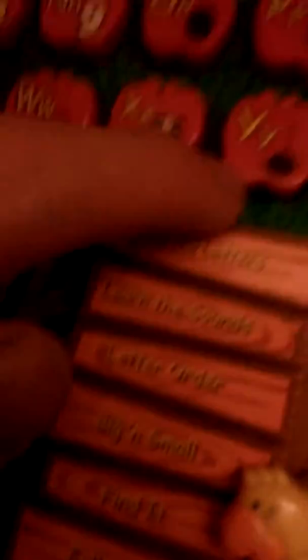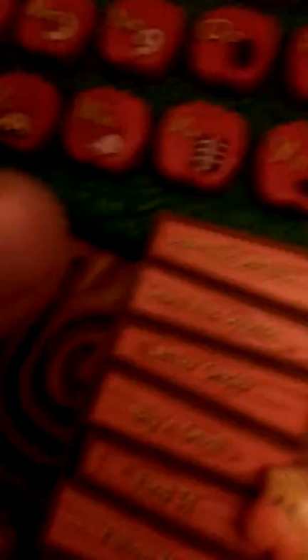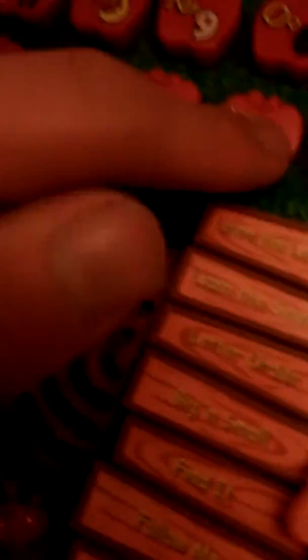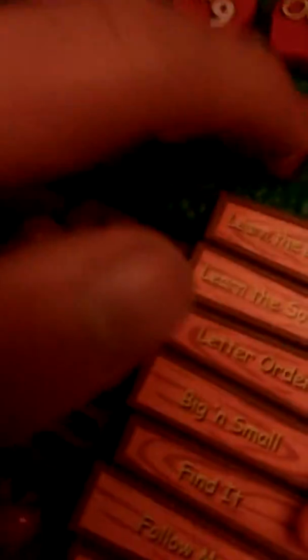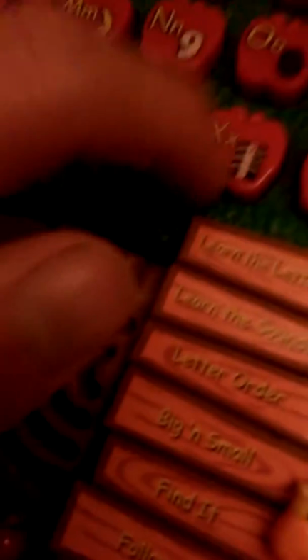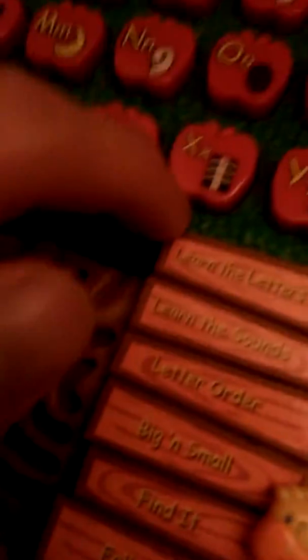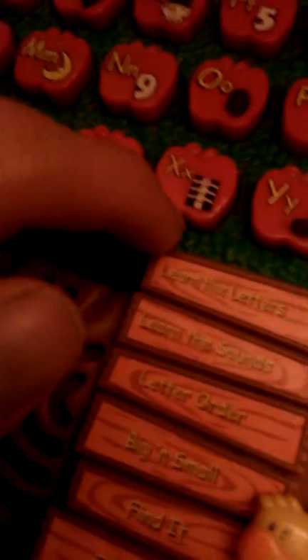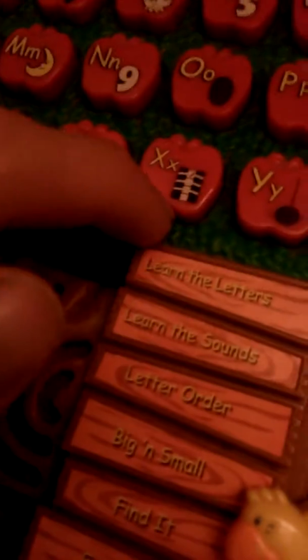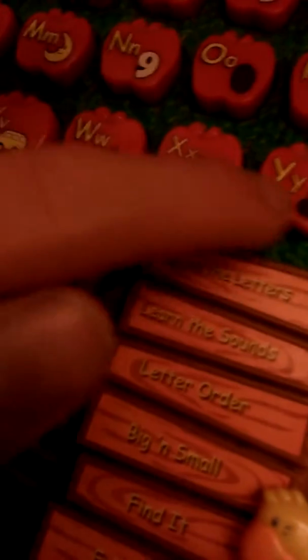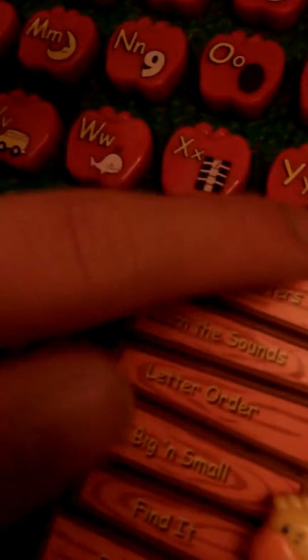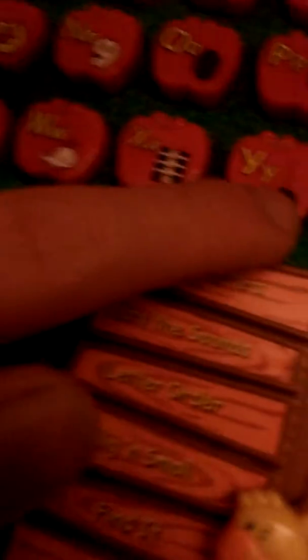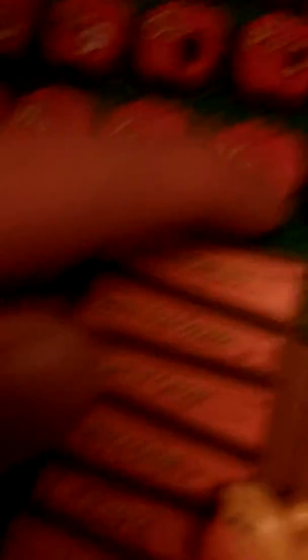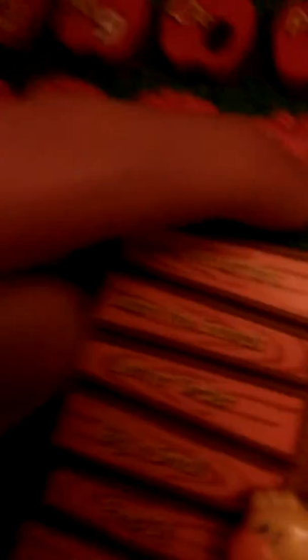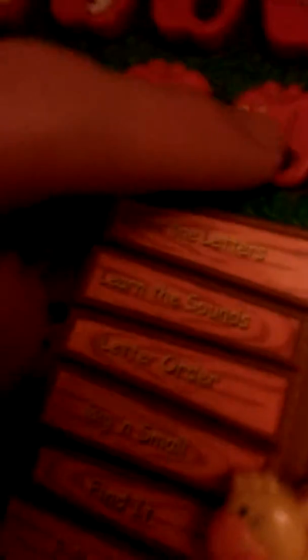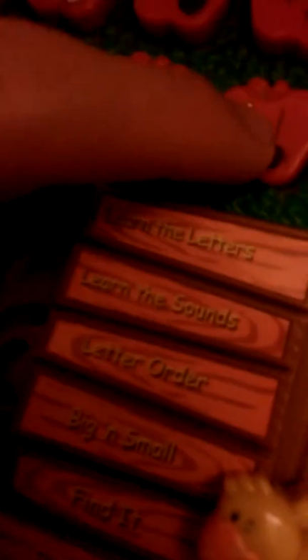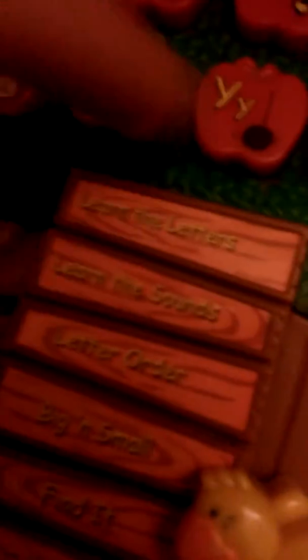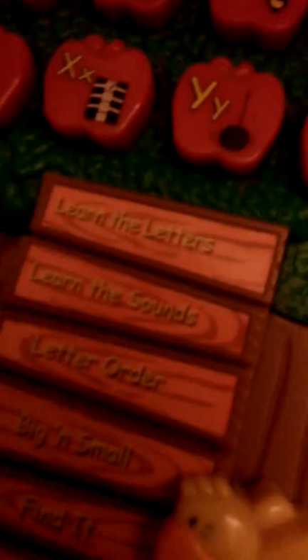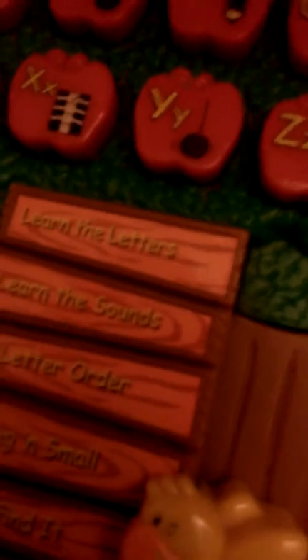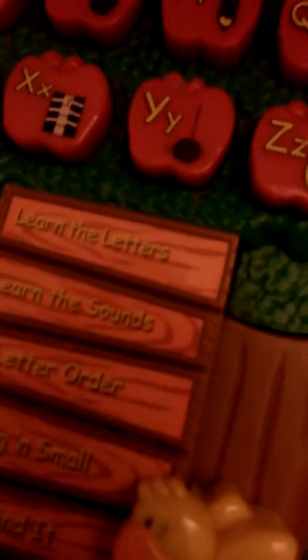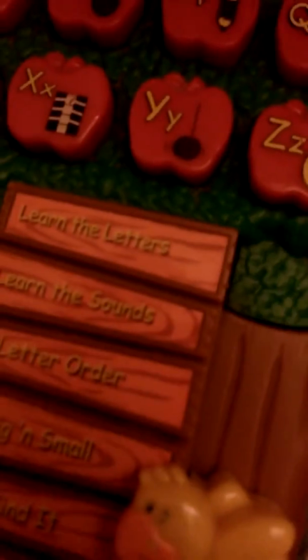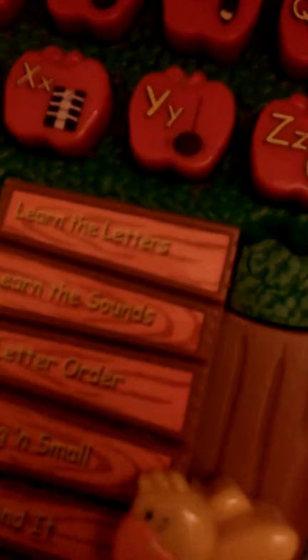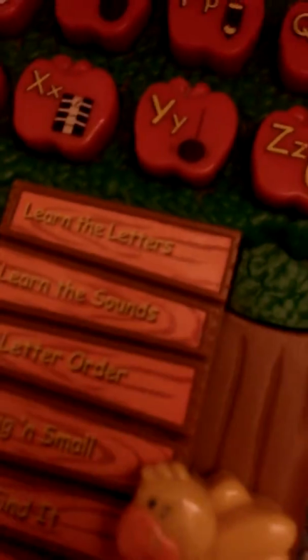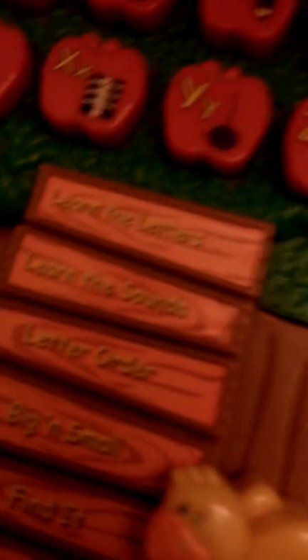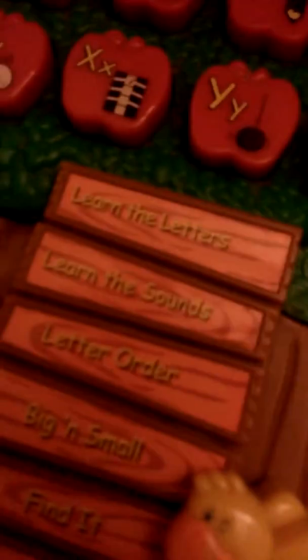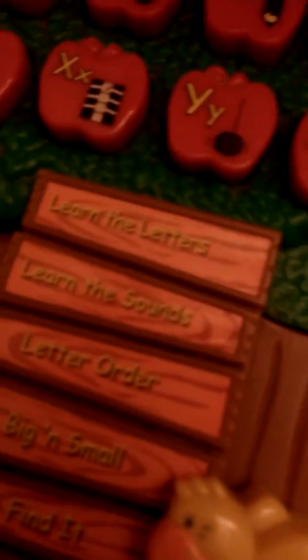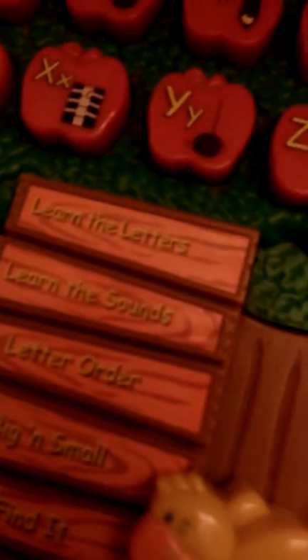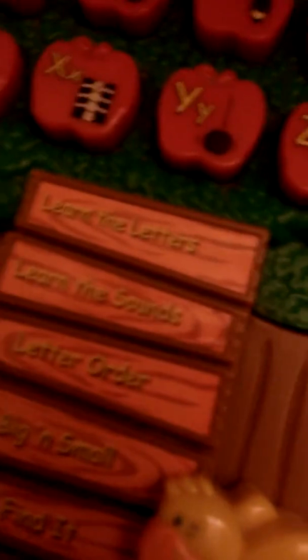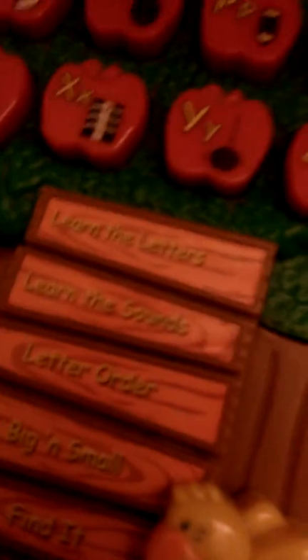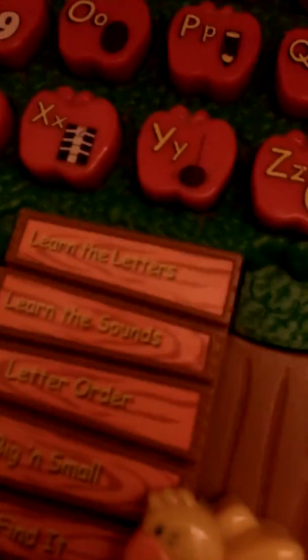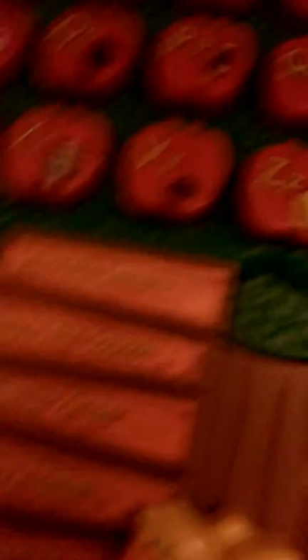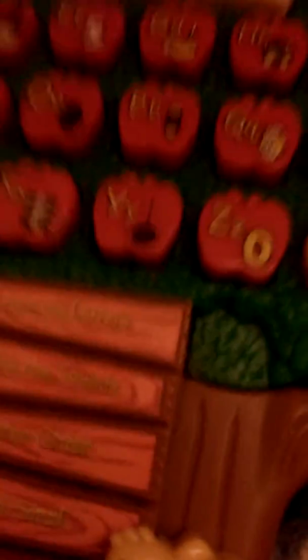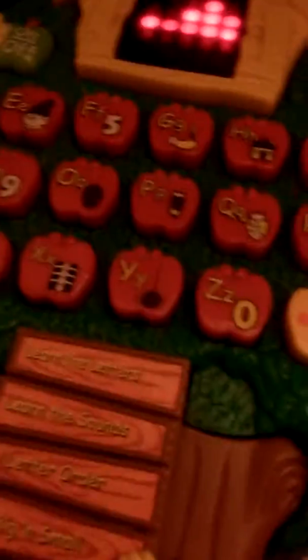Can you find the letter Y? Can you find the letter Z?